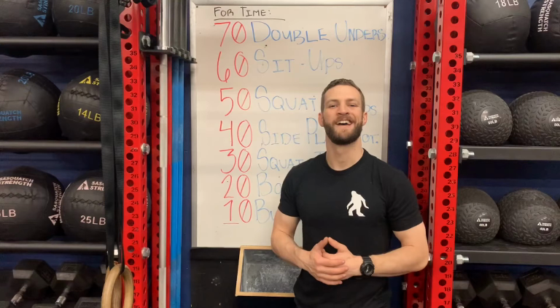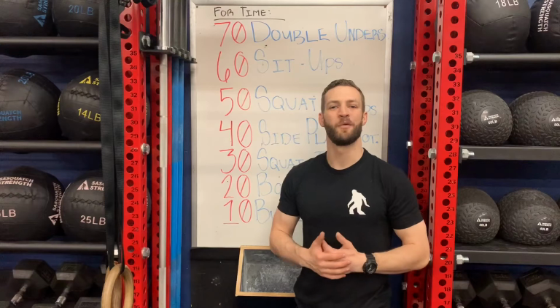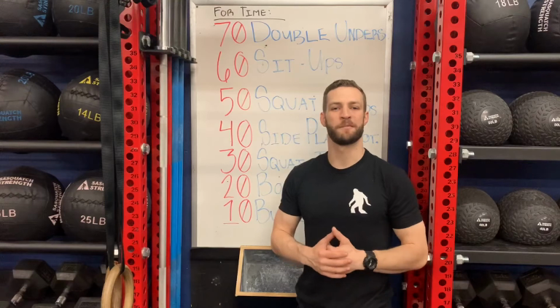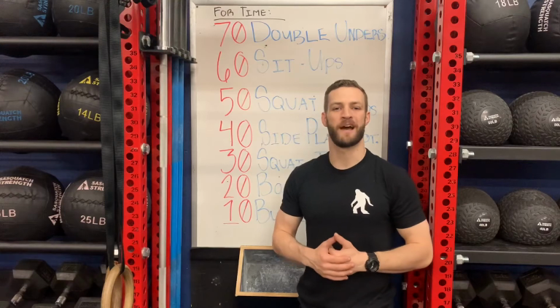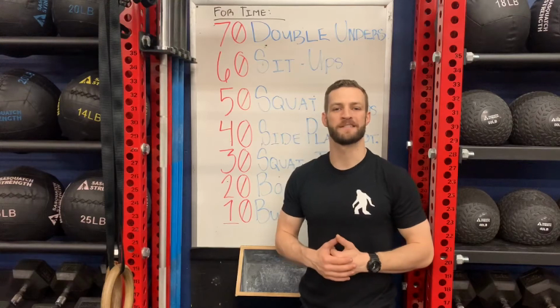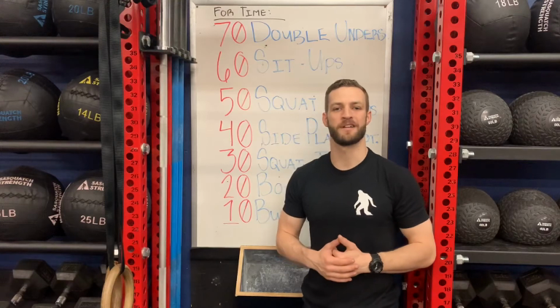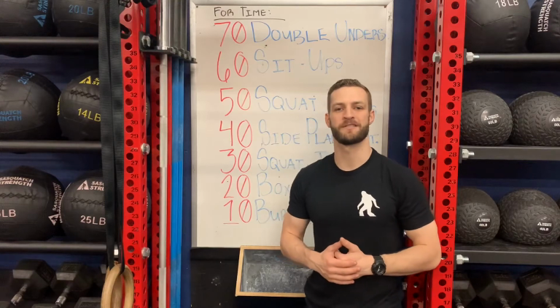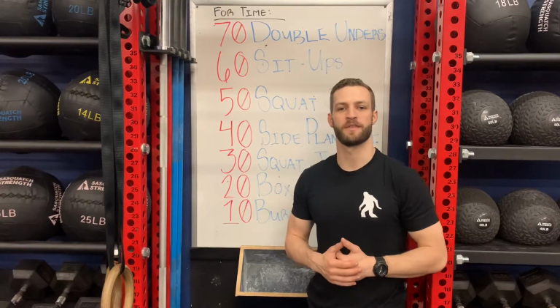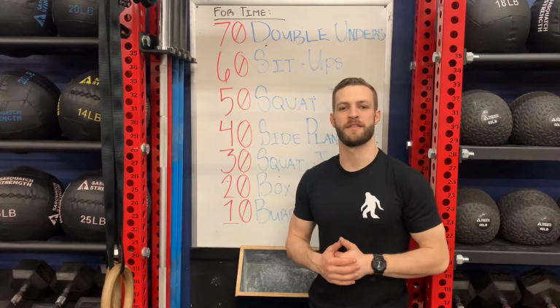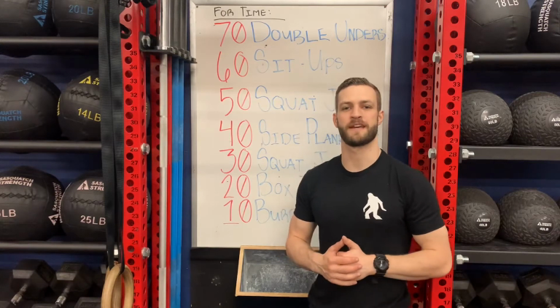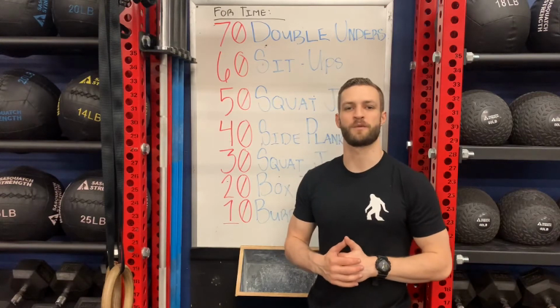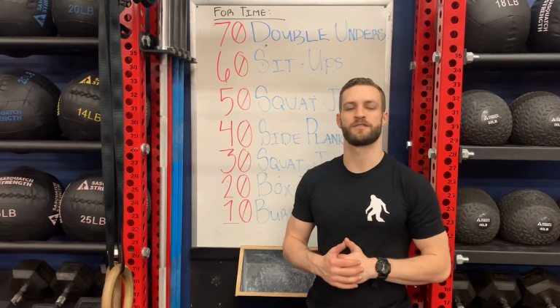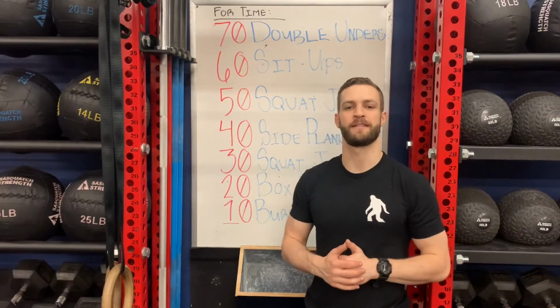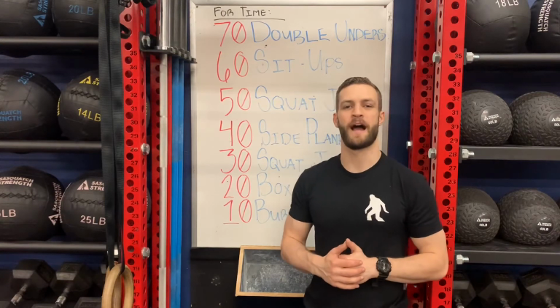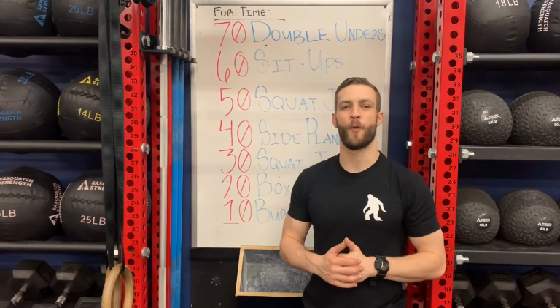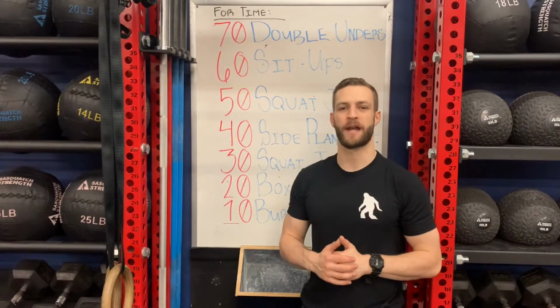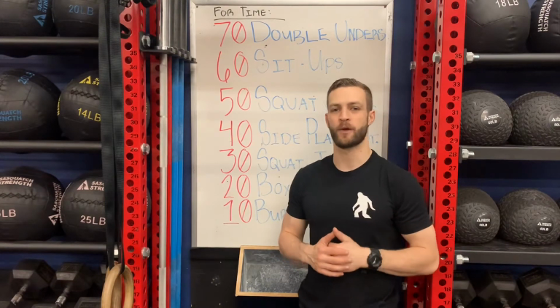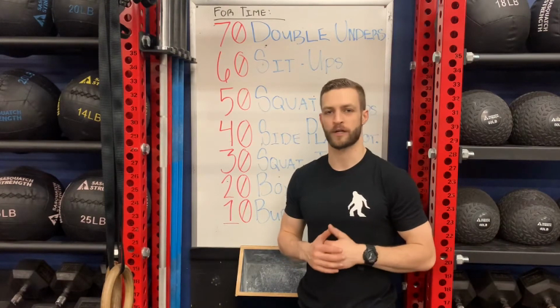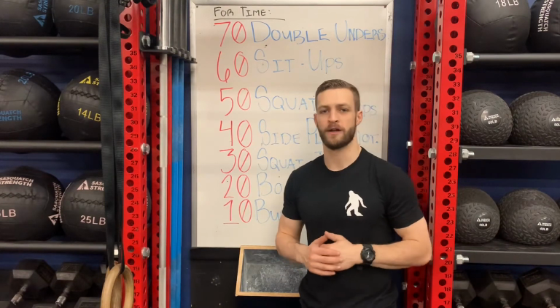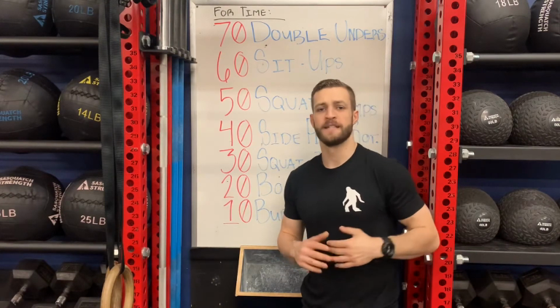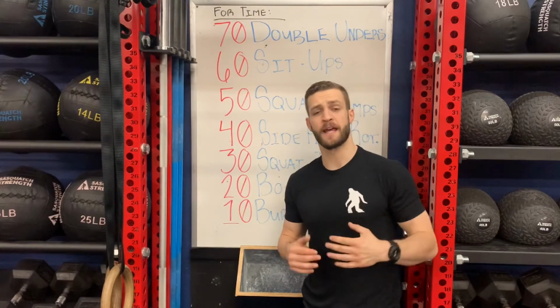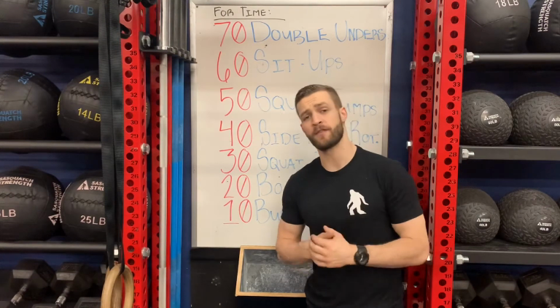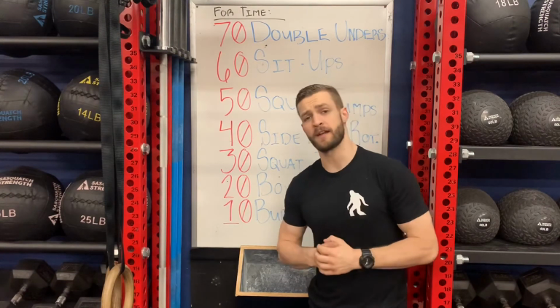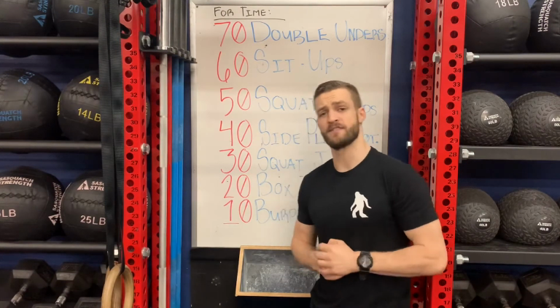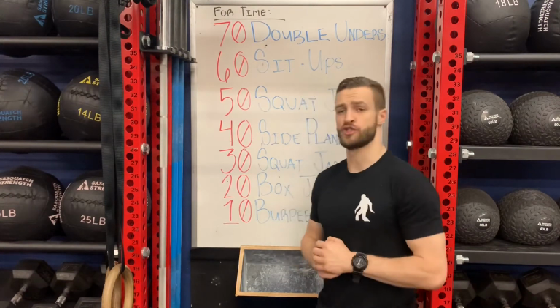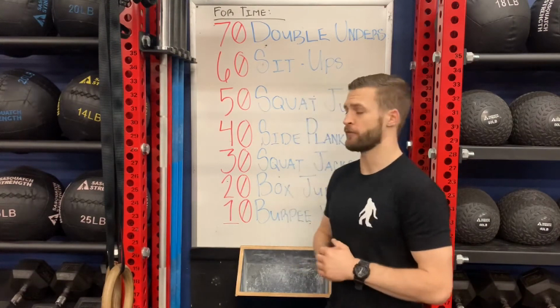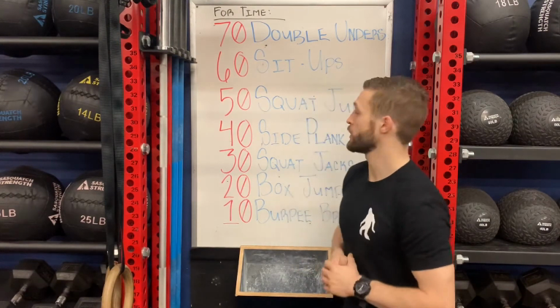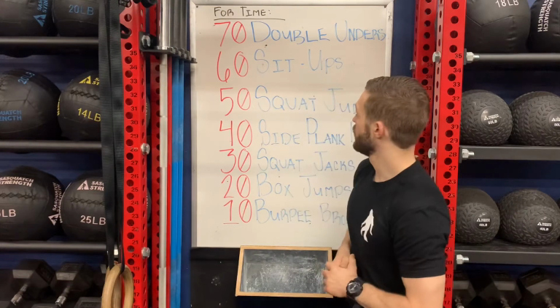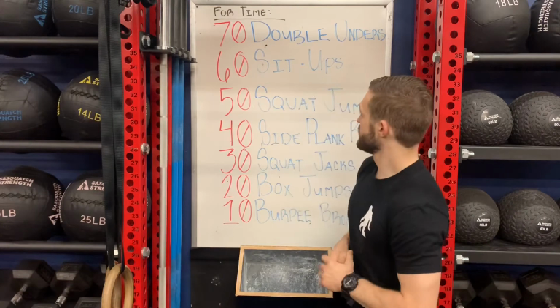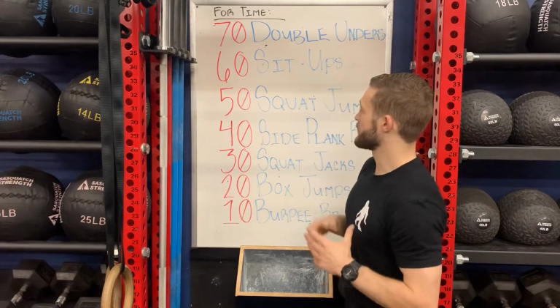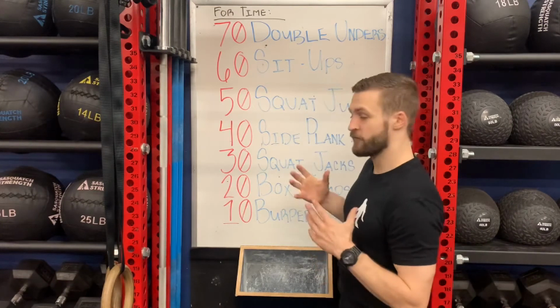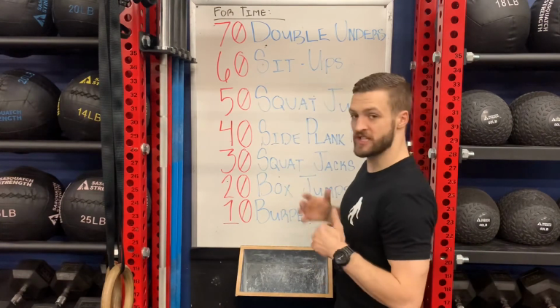What's up guys, Coach Alex here with another Sasquatch Strength at Home Bodyweight Workout. Today we've got a nice long chipper for you. This is going to be for time.